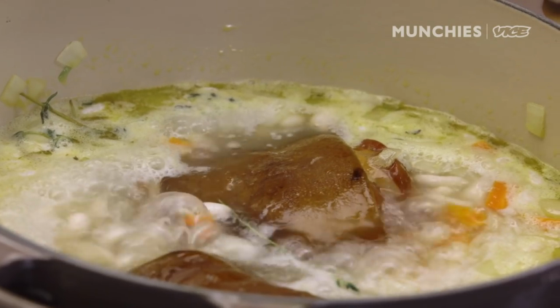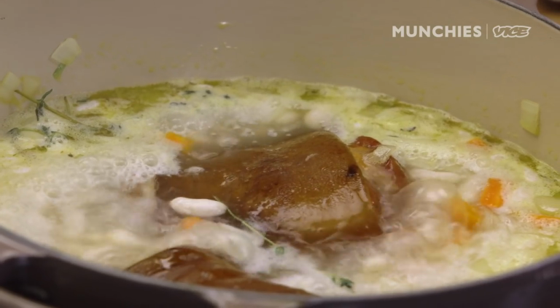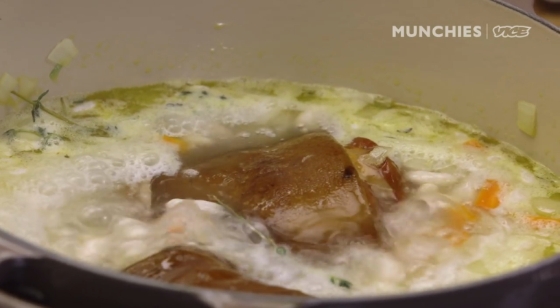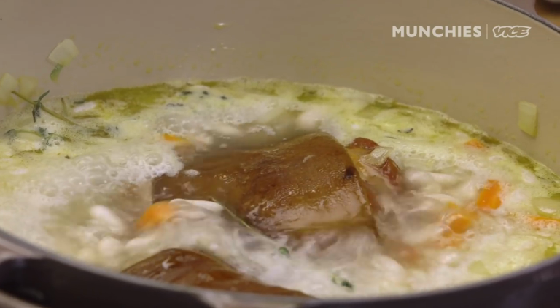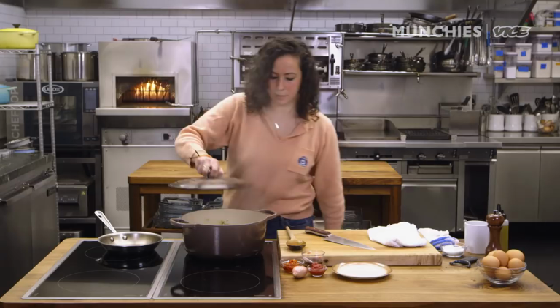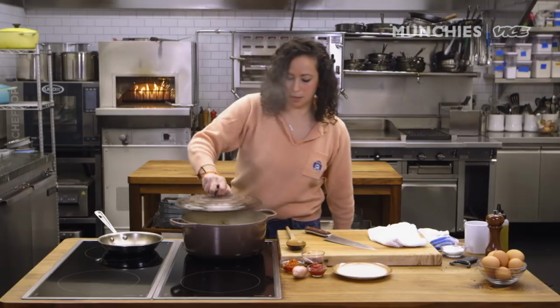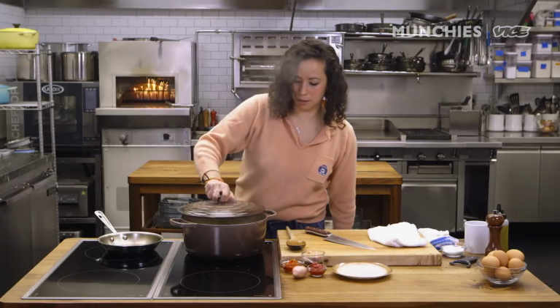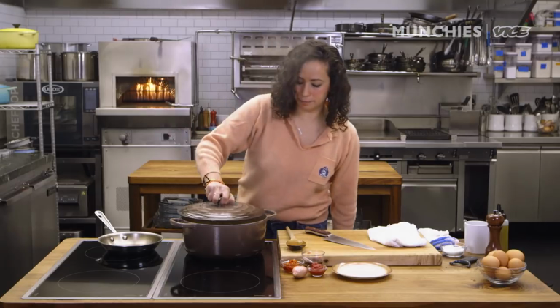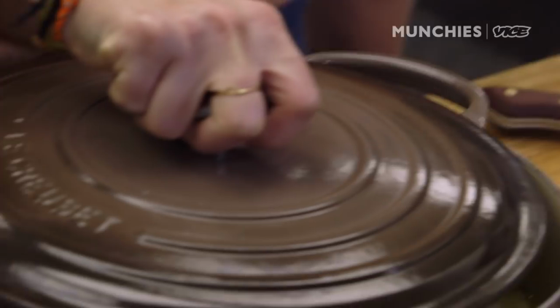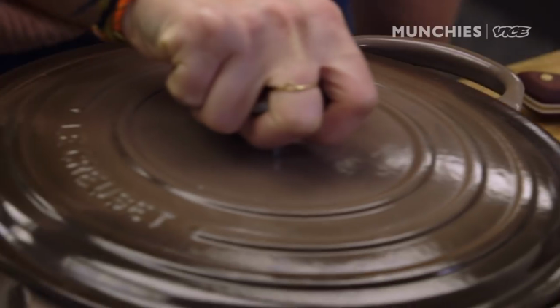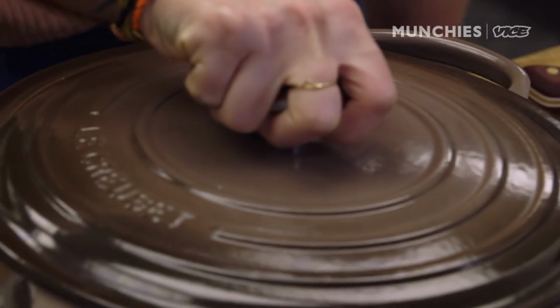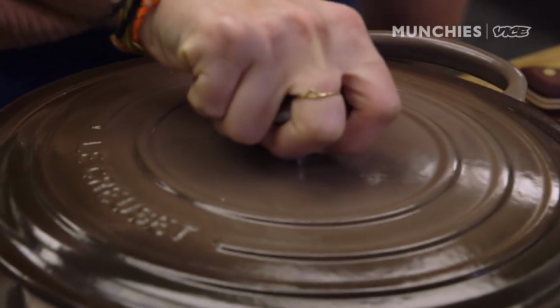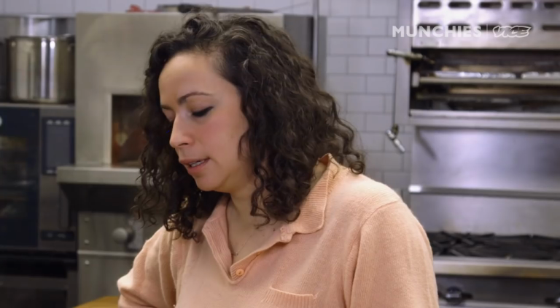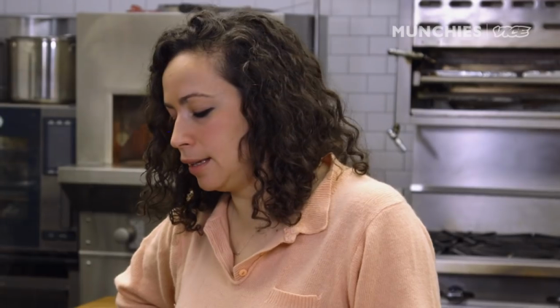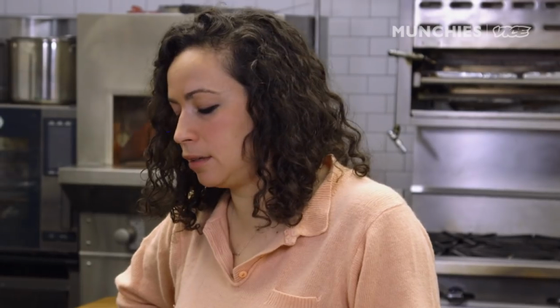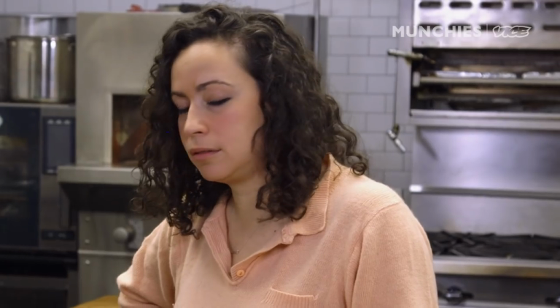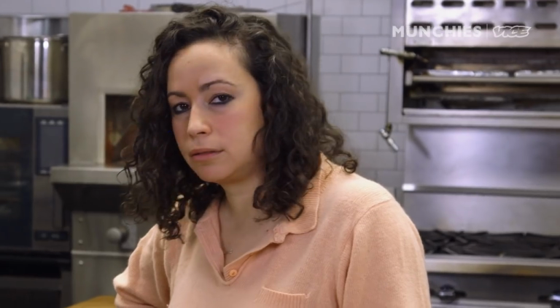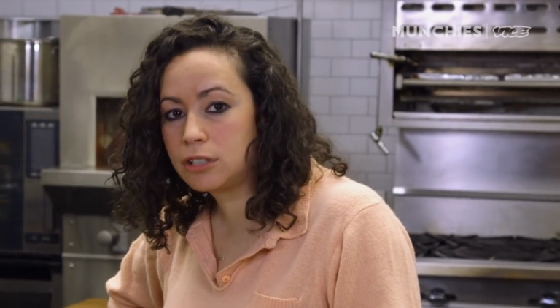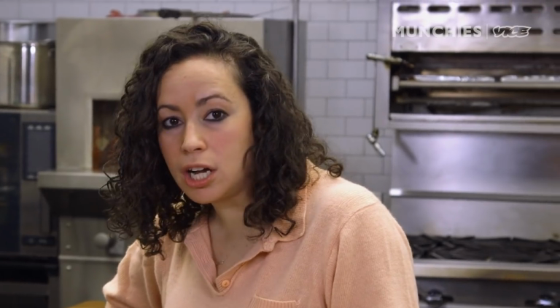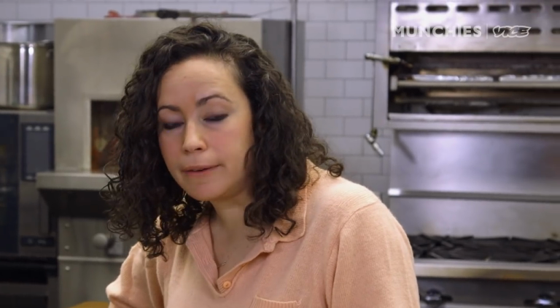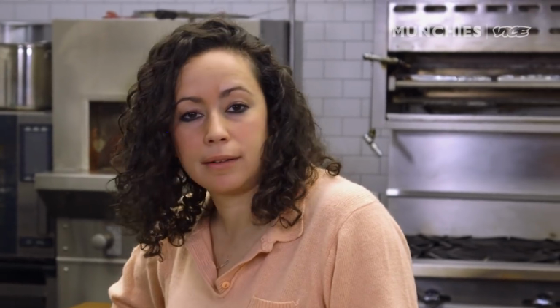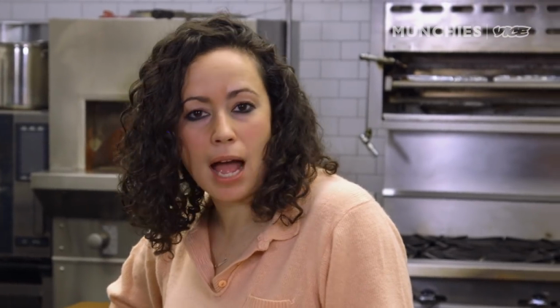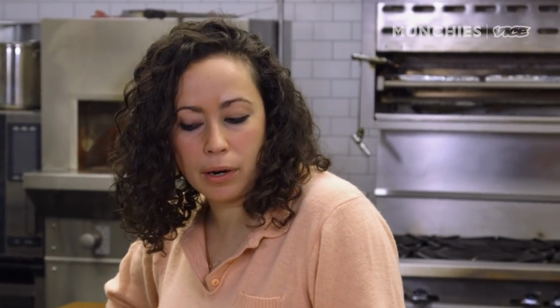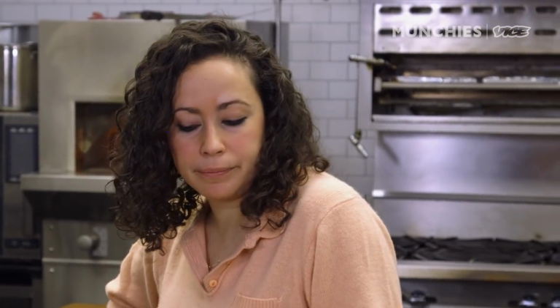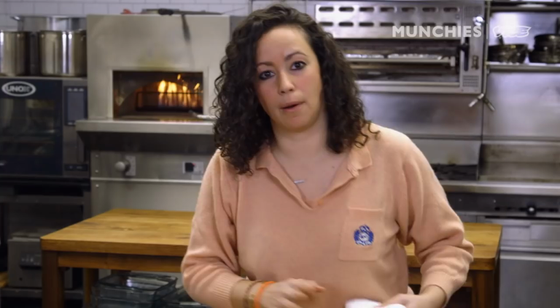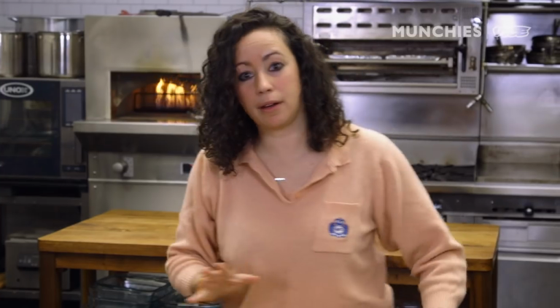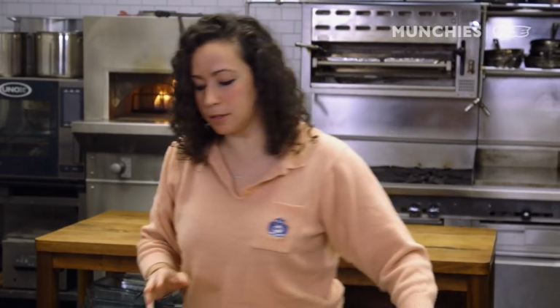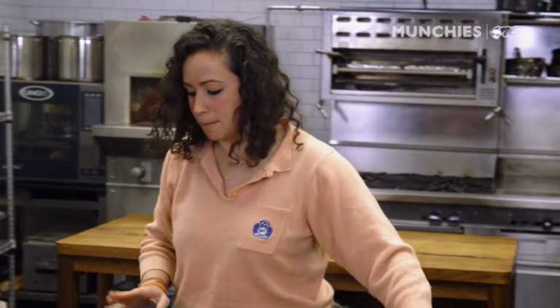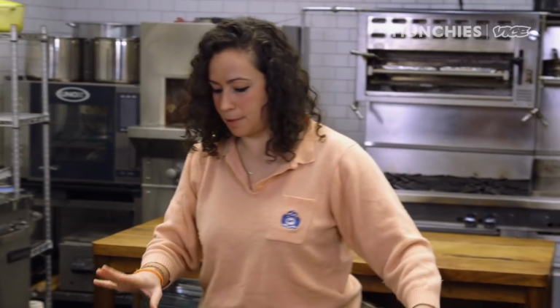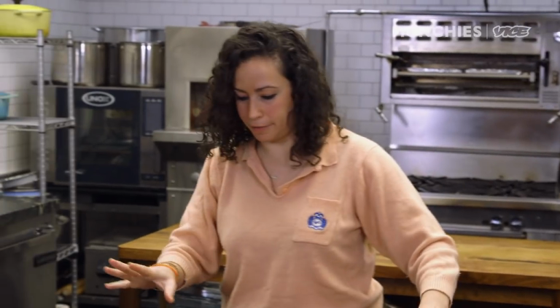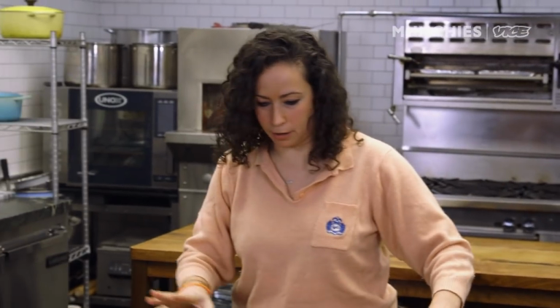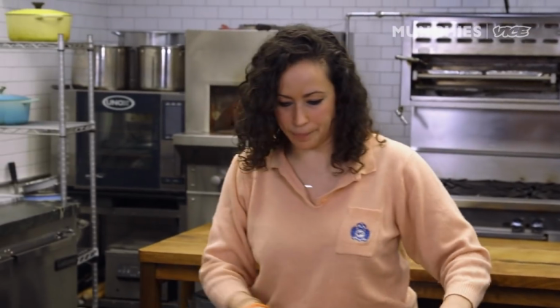We're simmering — lid on. Let it cook for about an hour. While that goes, I'm gonna make my little vinaigrette.